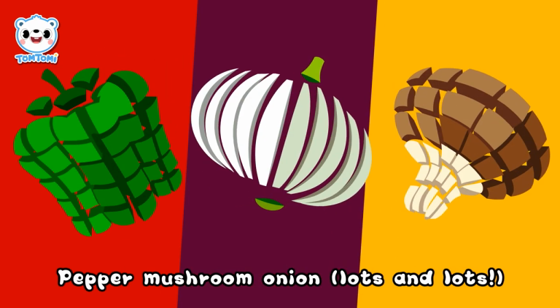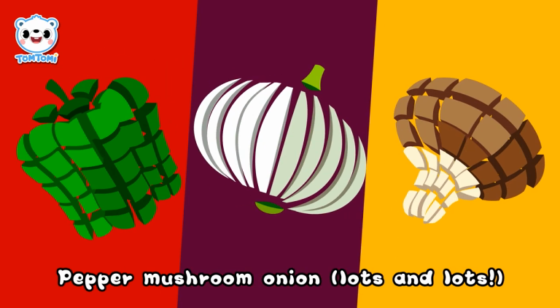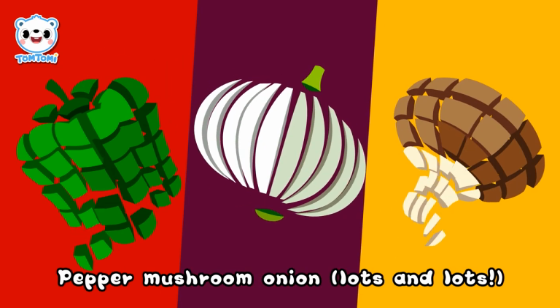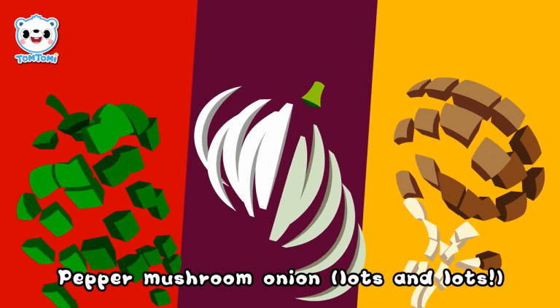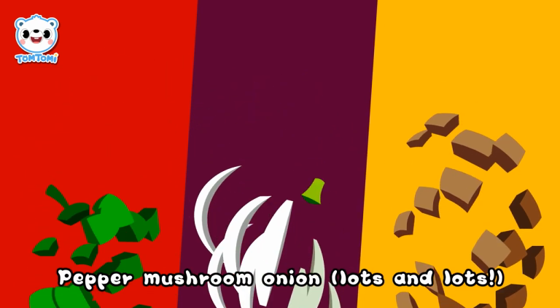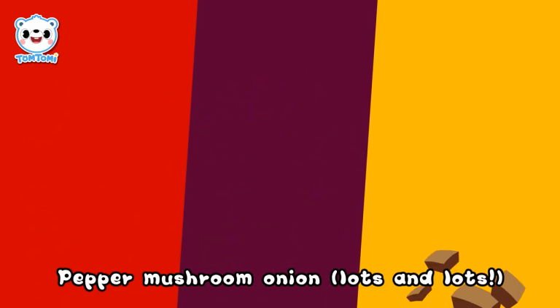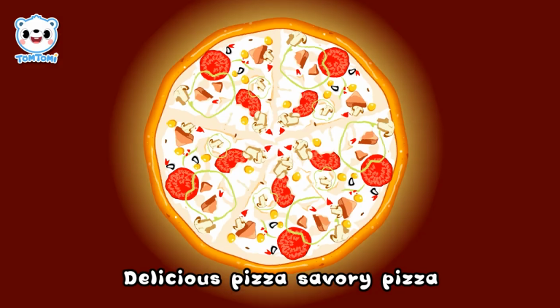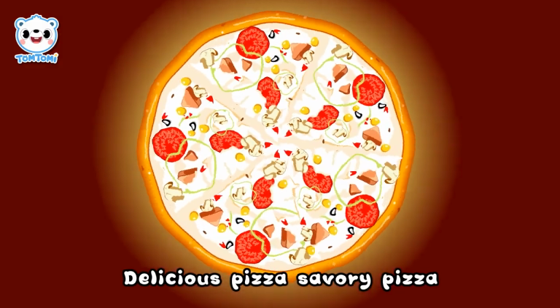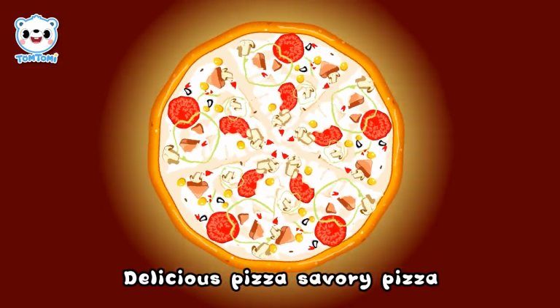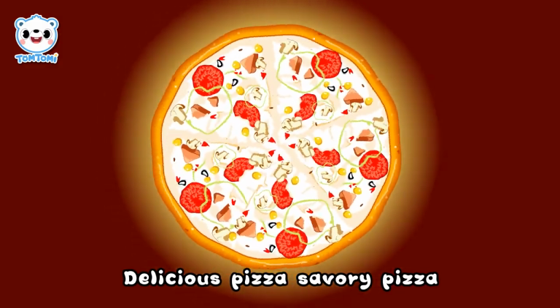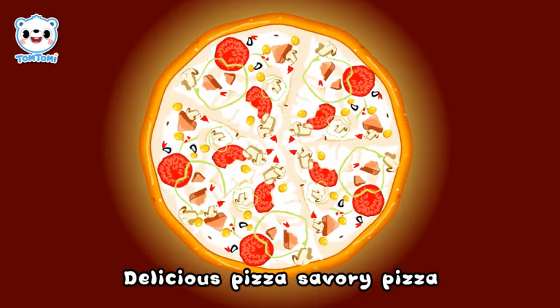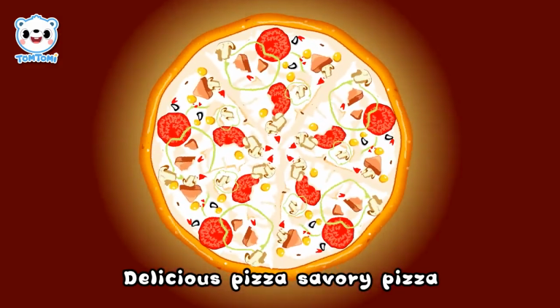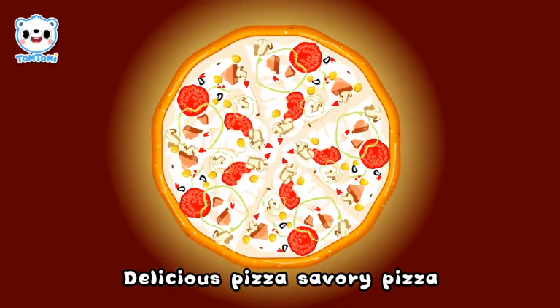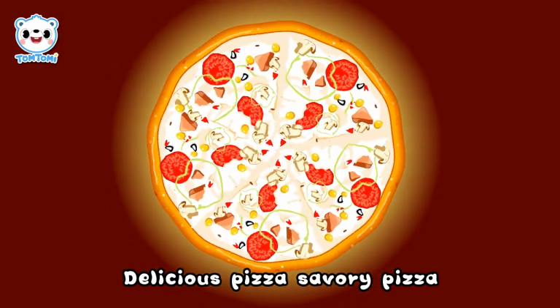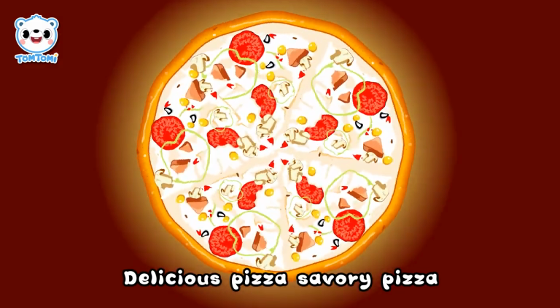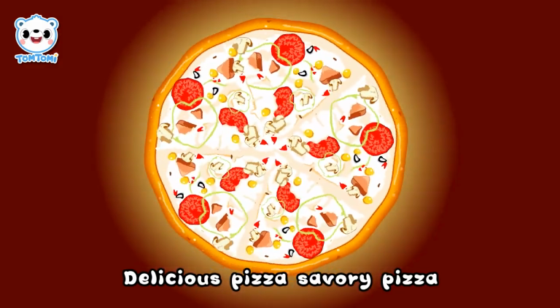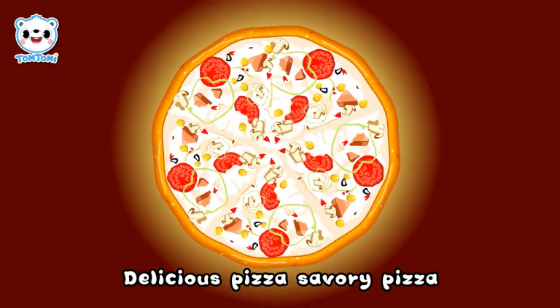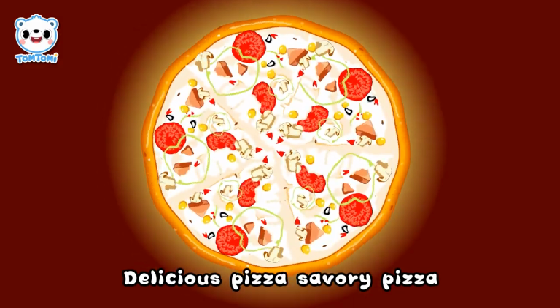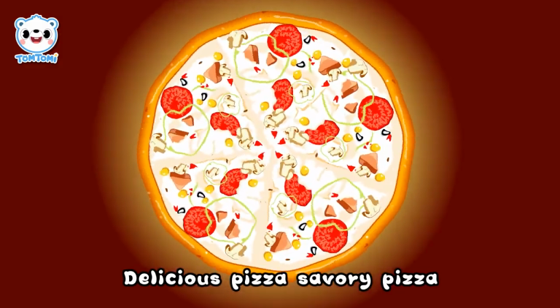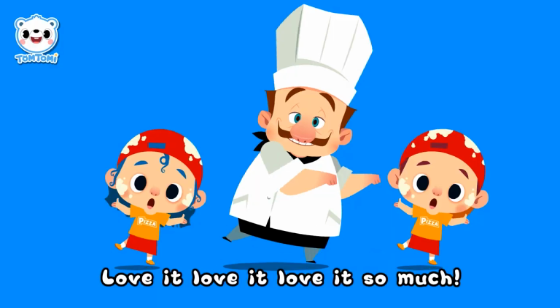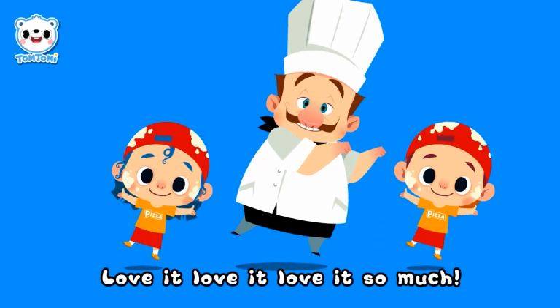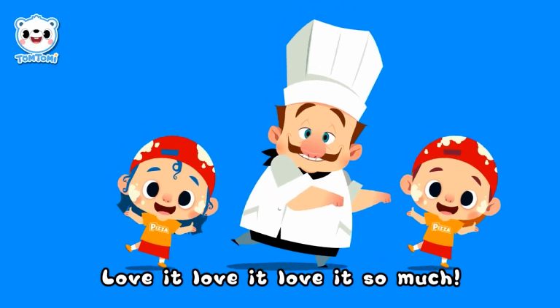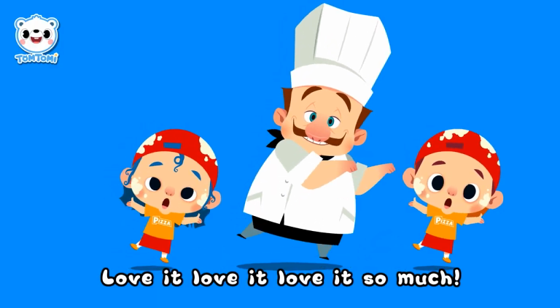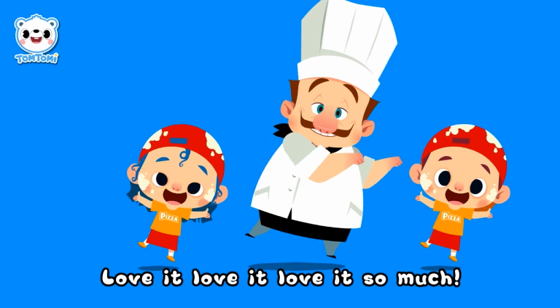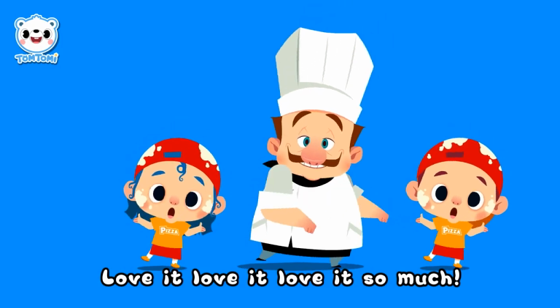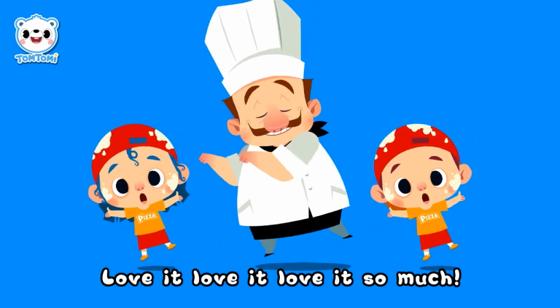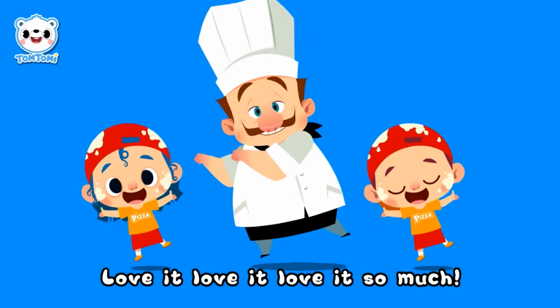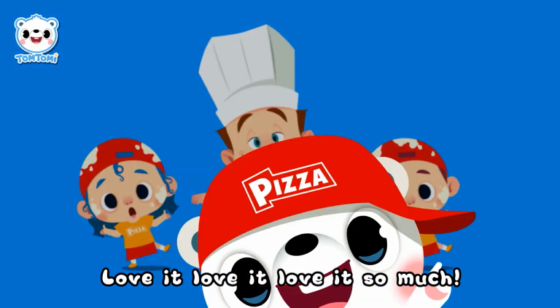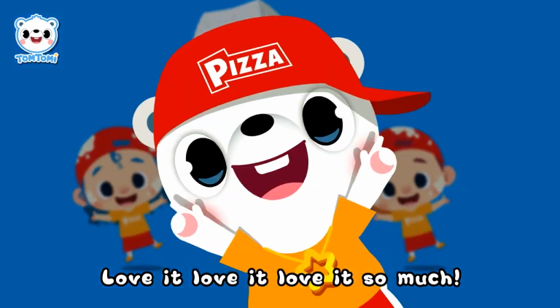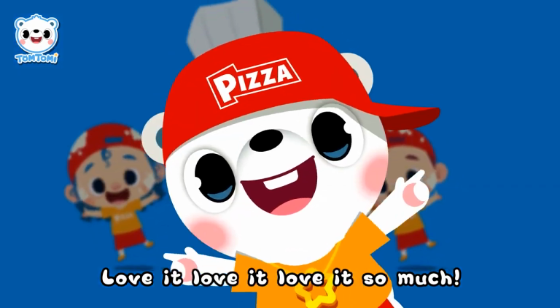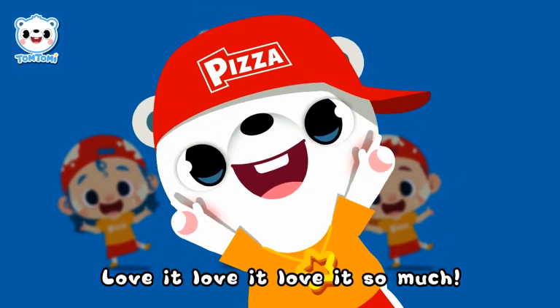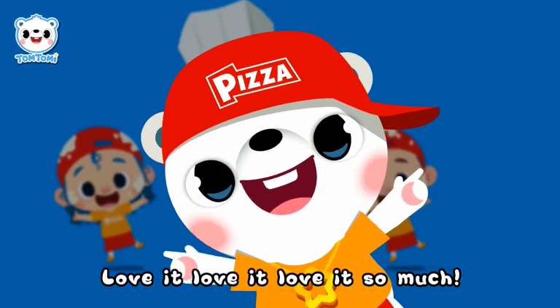Lots and lots! Delicious pizza, savory pizza. Love it, love it, love it so much!